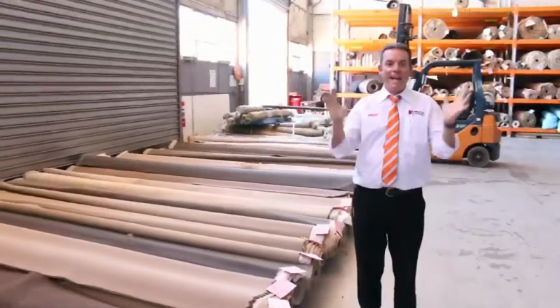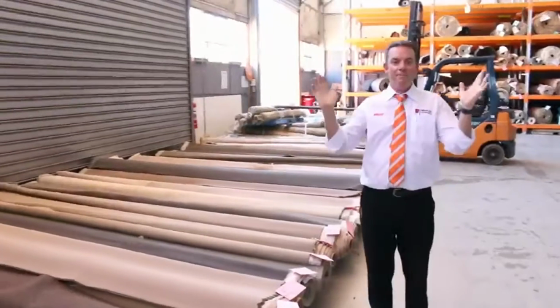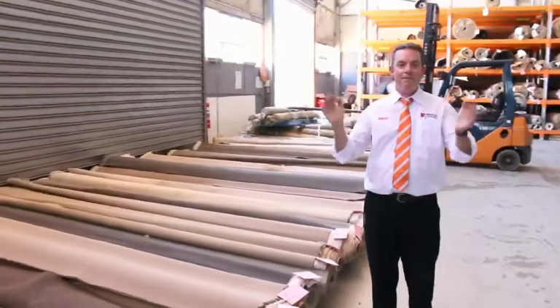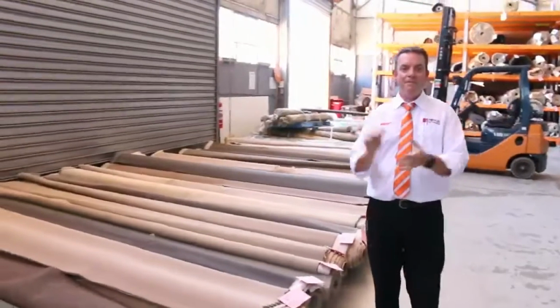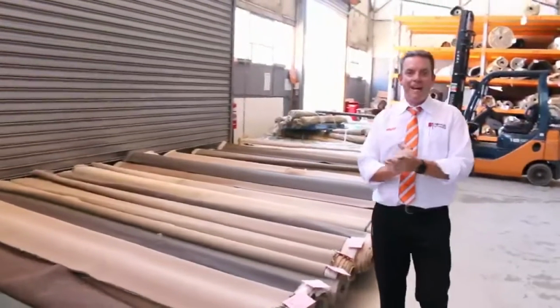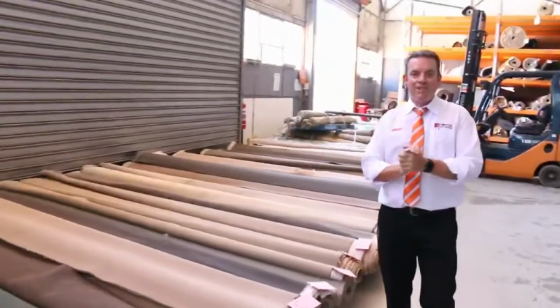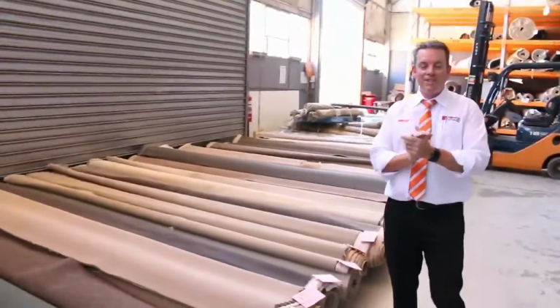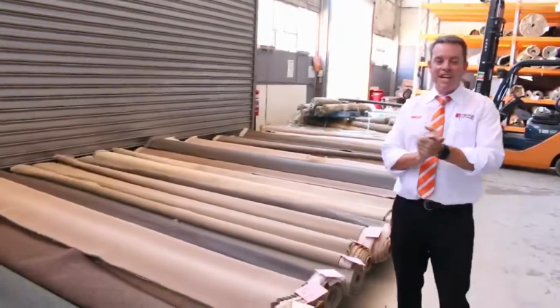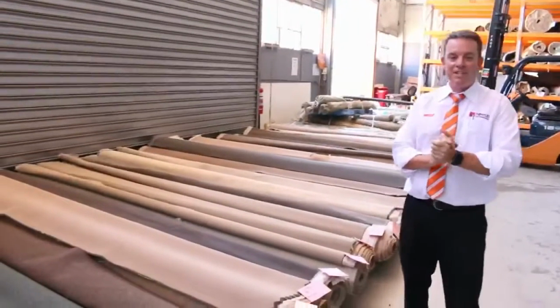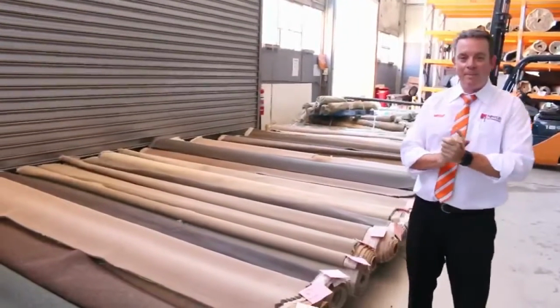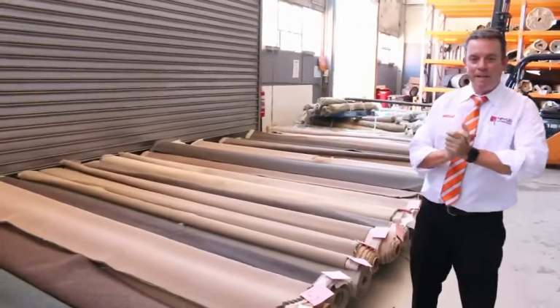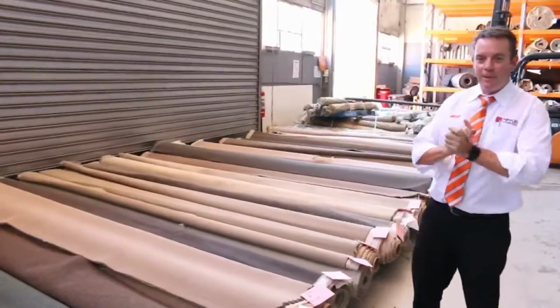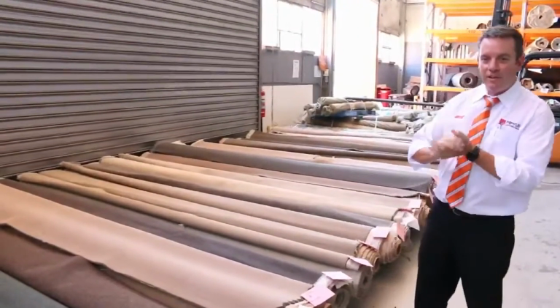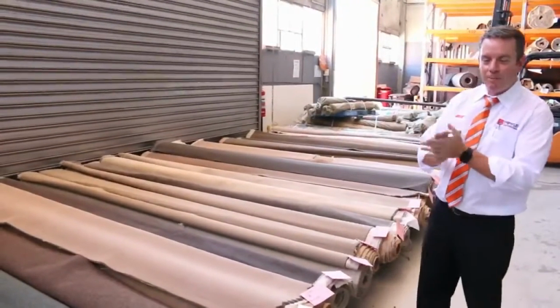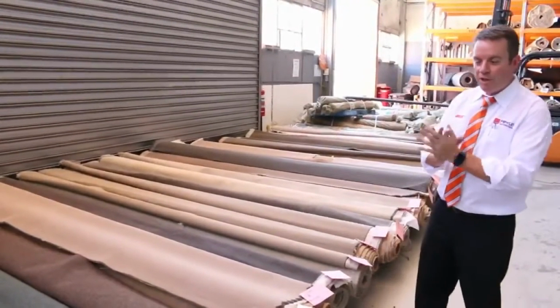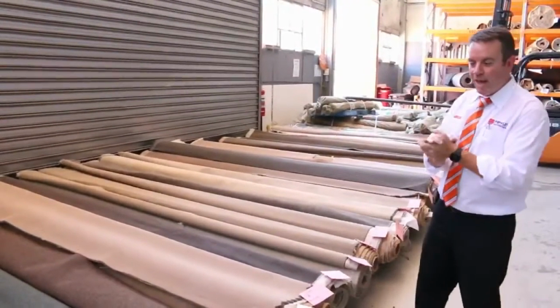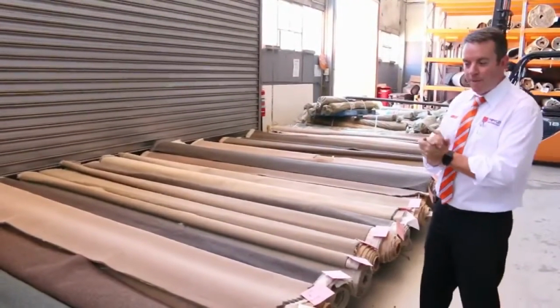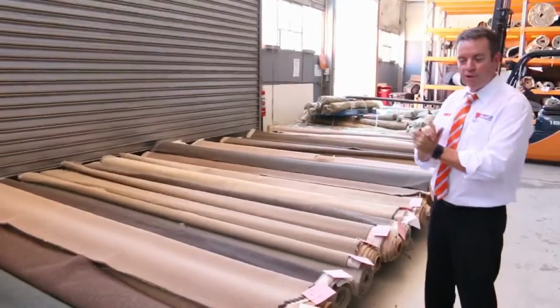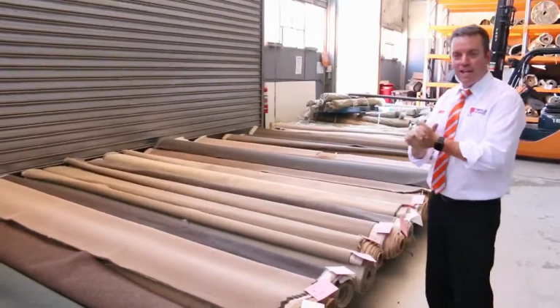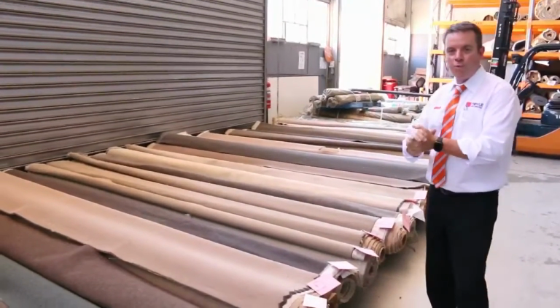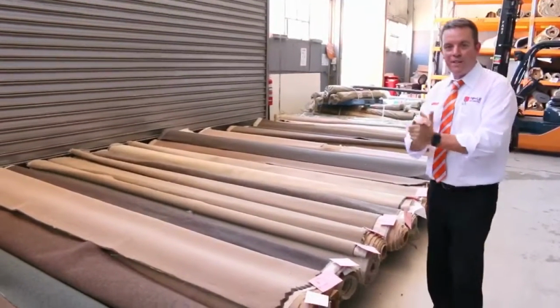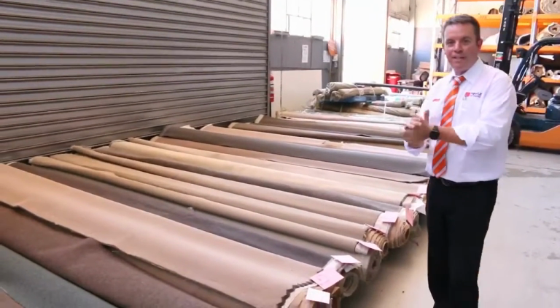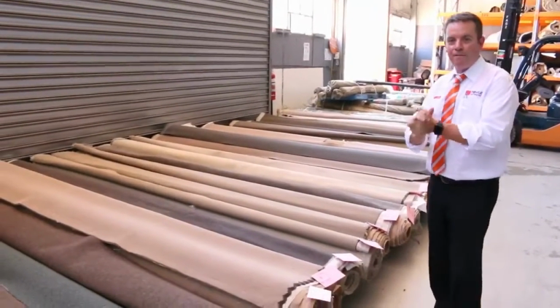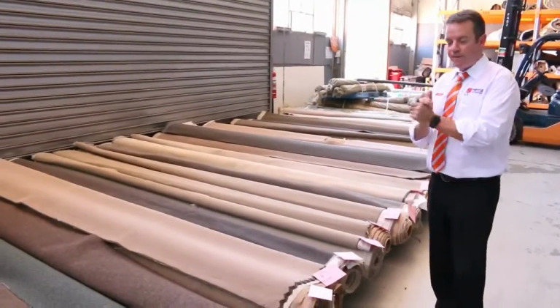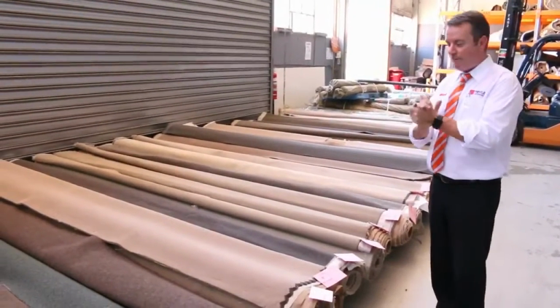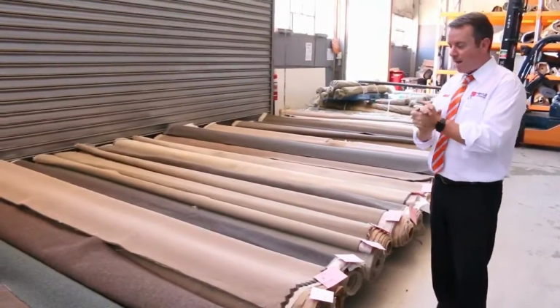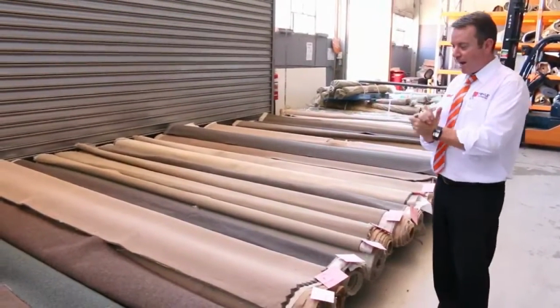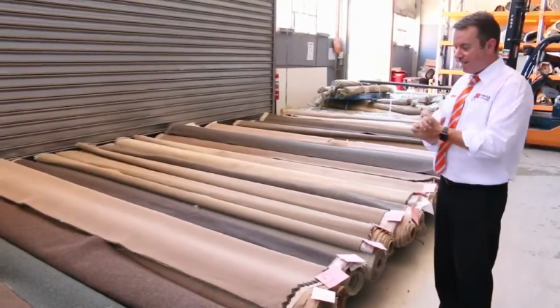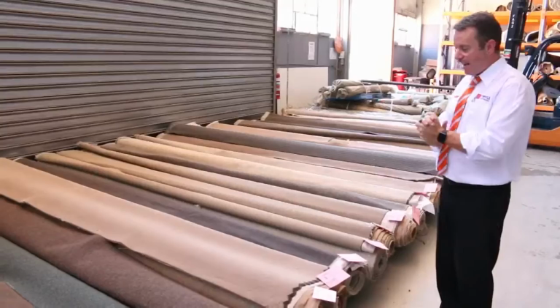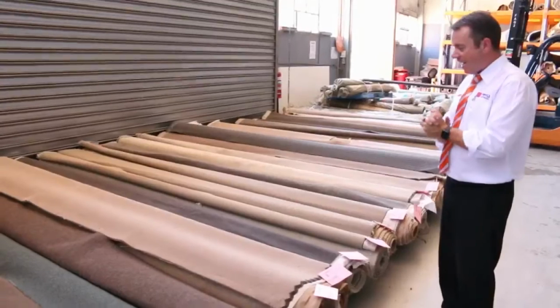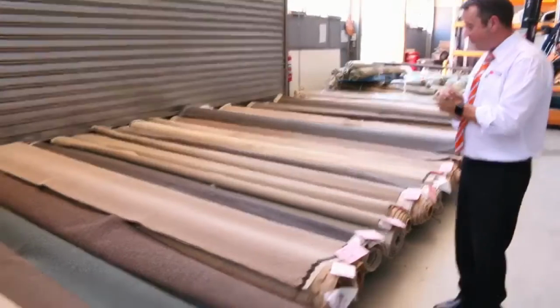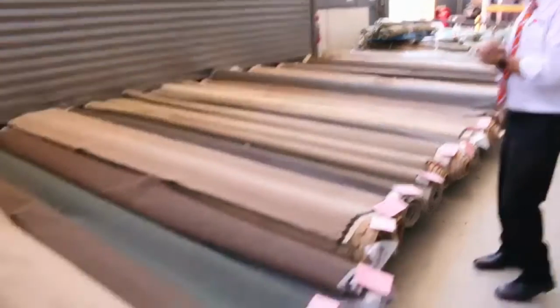G'day, I'm John from Fowles Auction Sales. I'm here to preview tomorrow's Carpet Auction — that's Wednesday the 1st of March at 10 a.m.